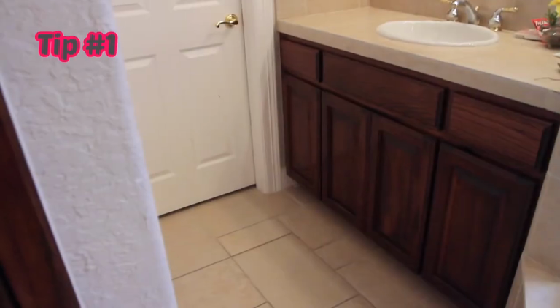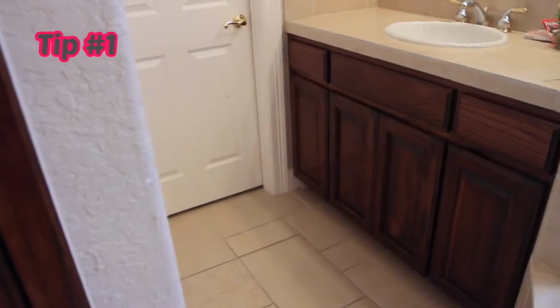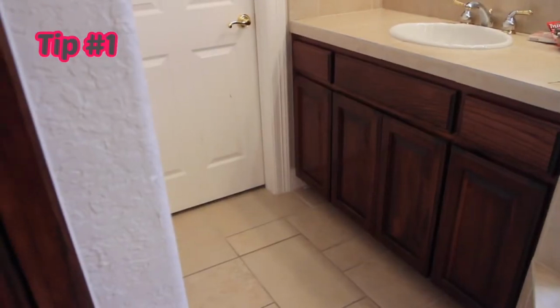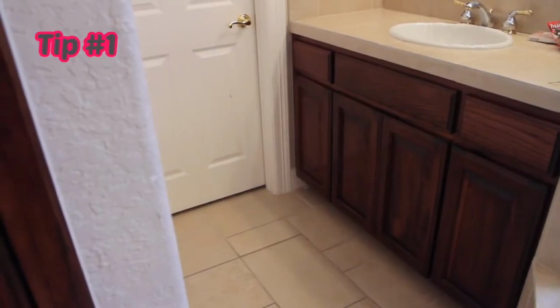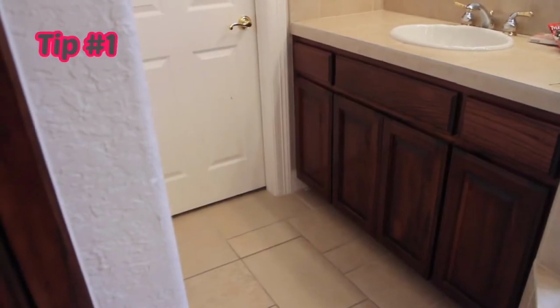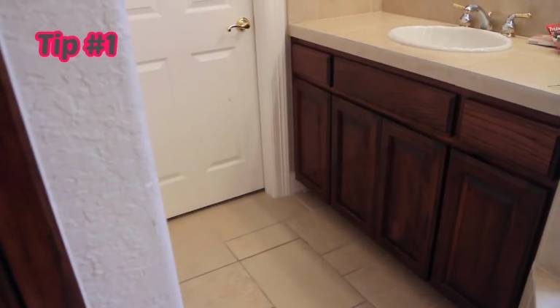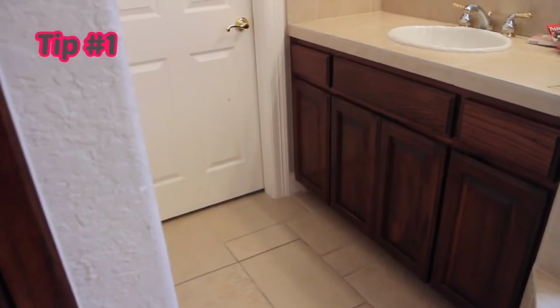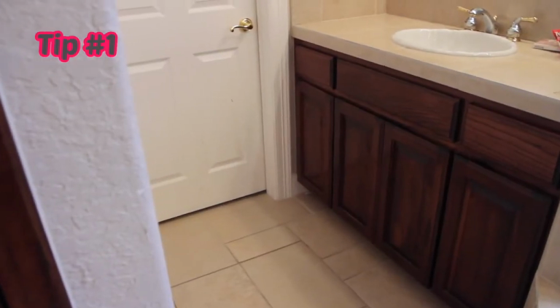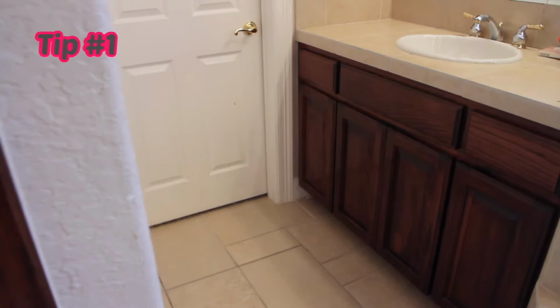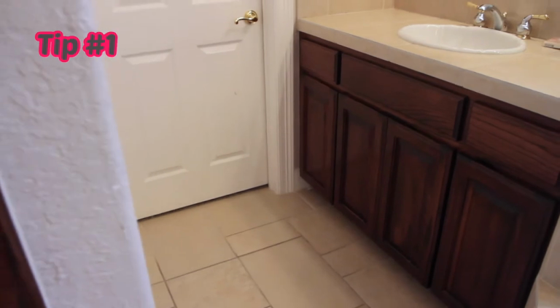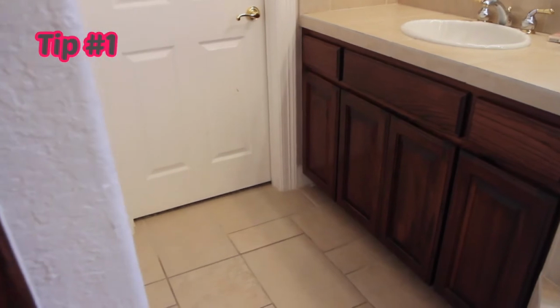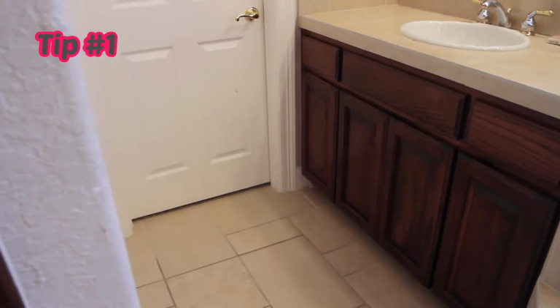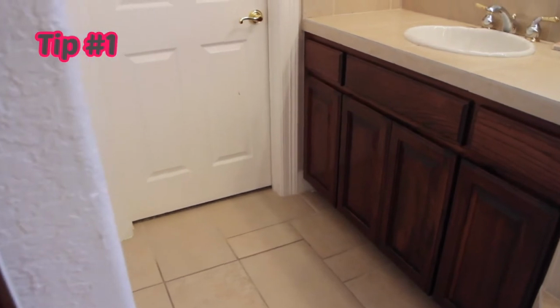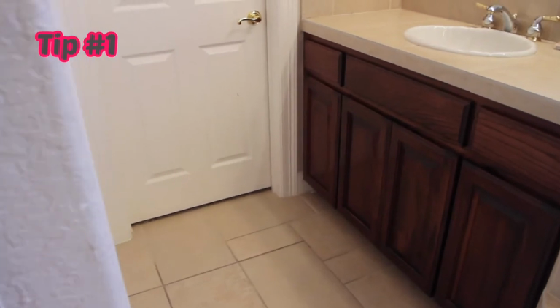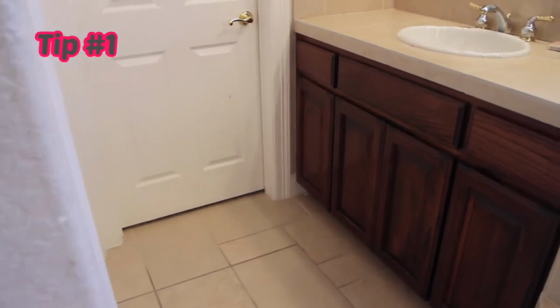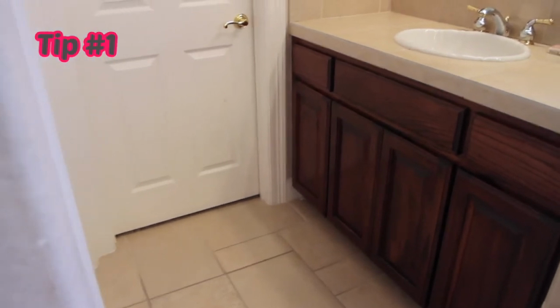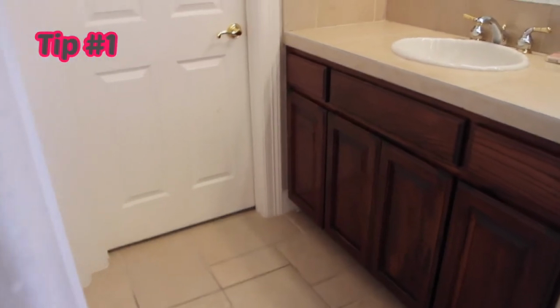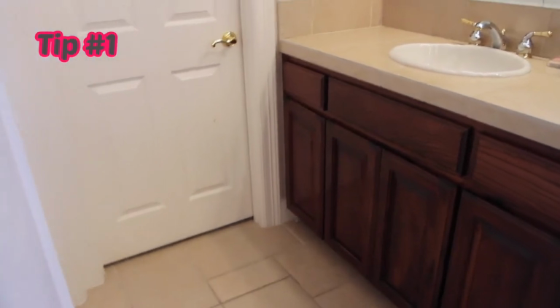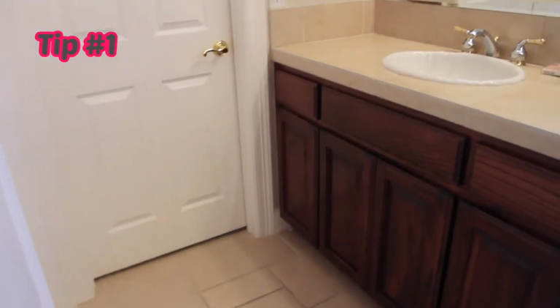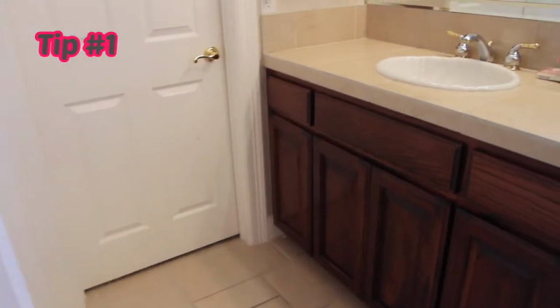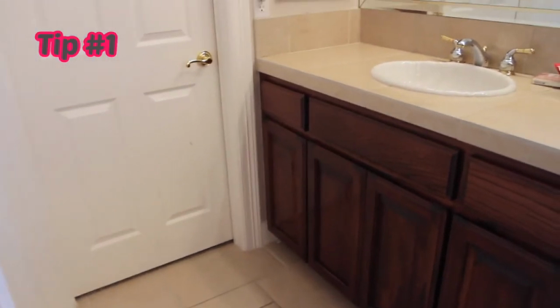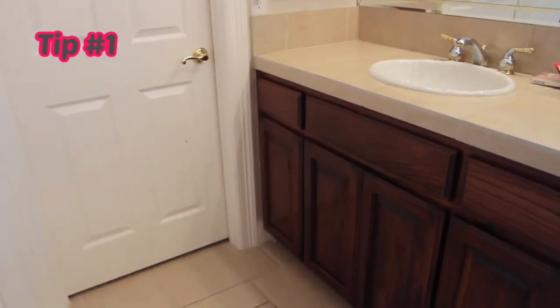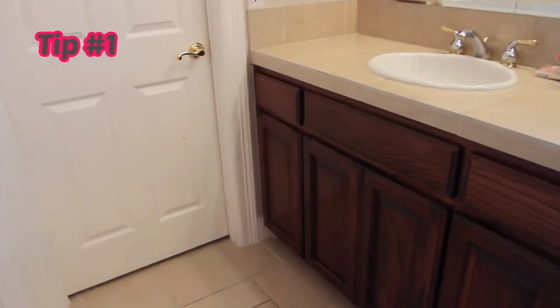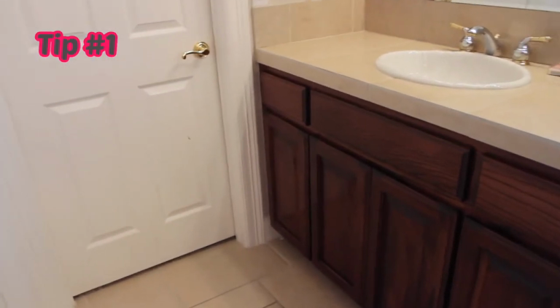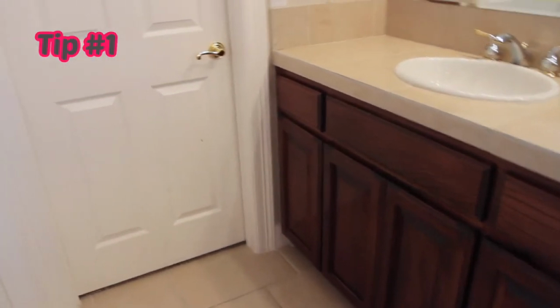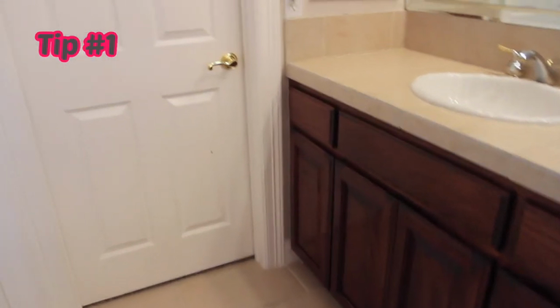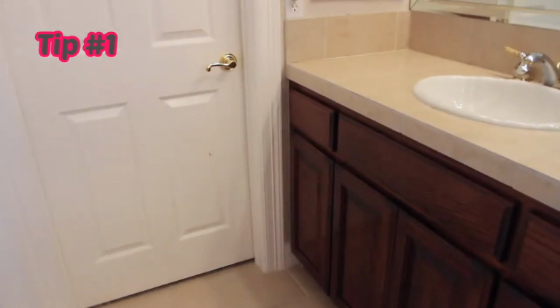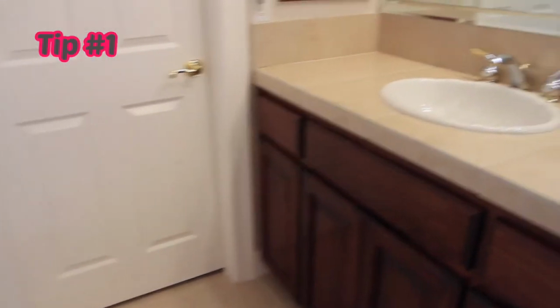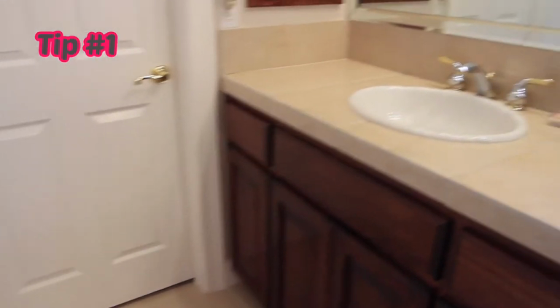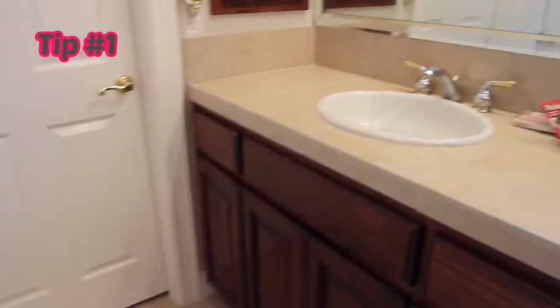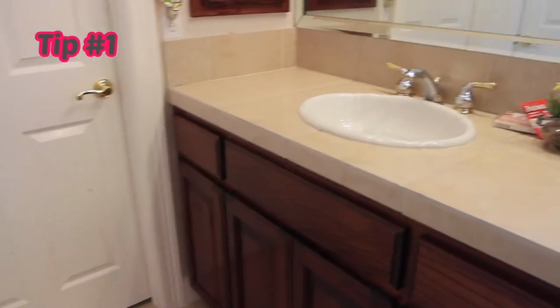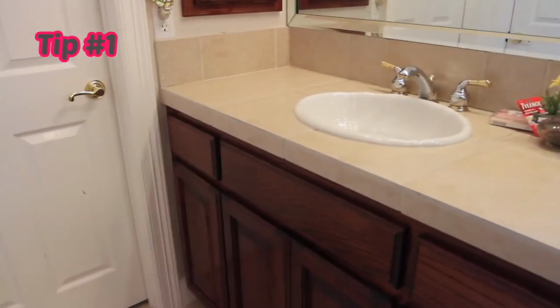Tip number one: find an elevated counter, preferably one against a wall.